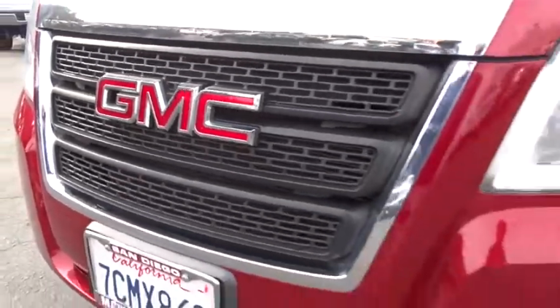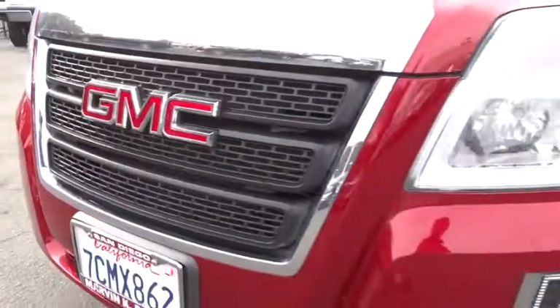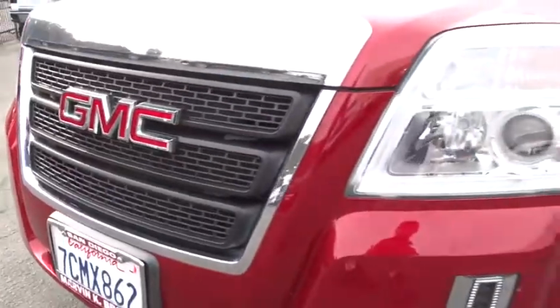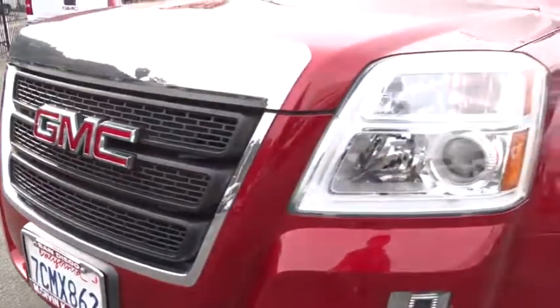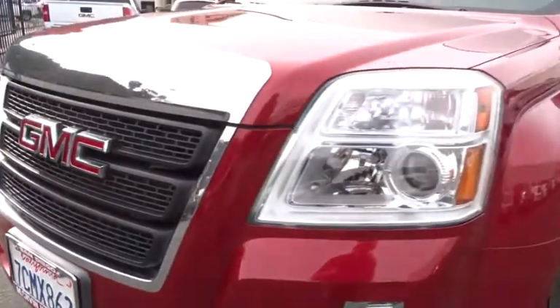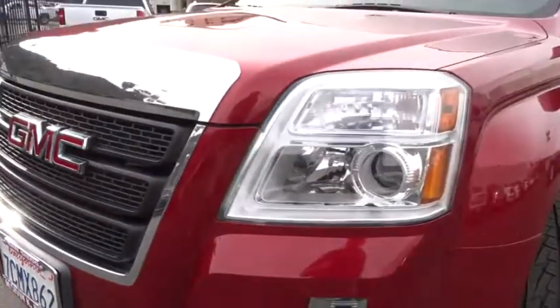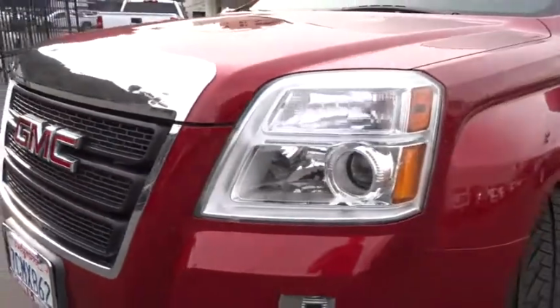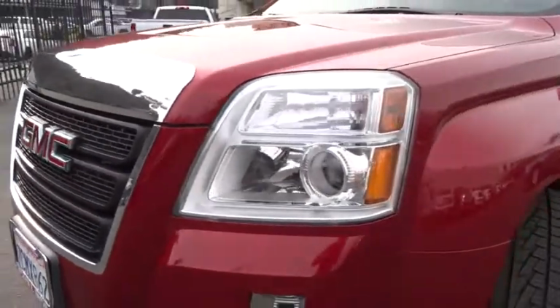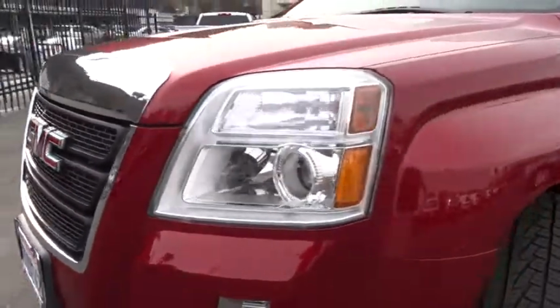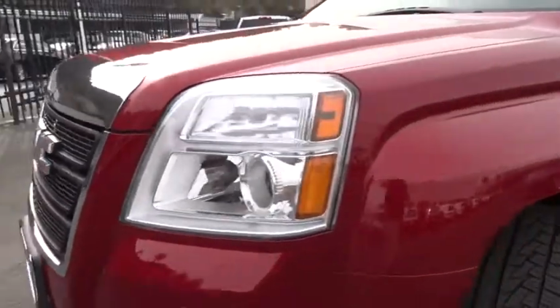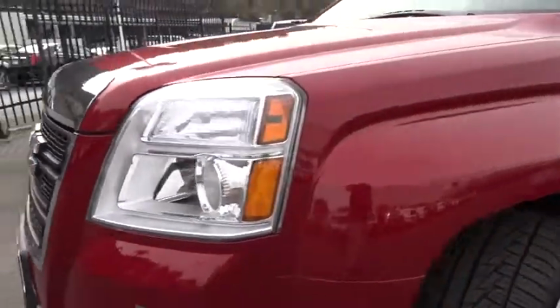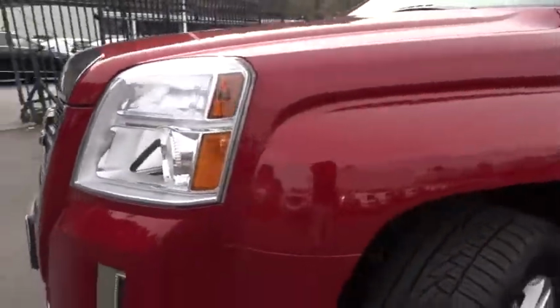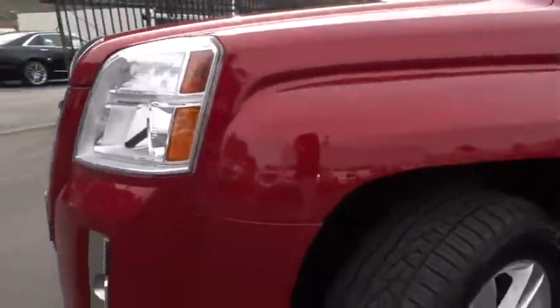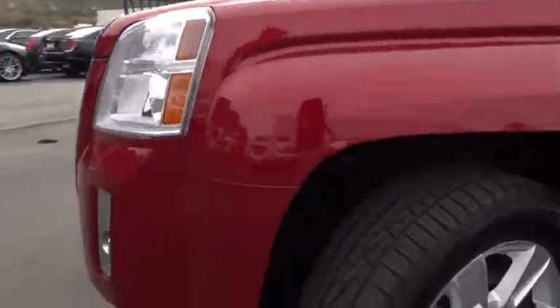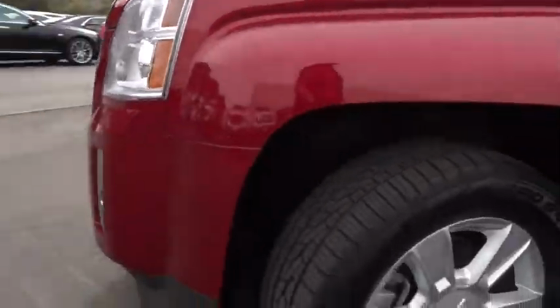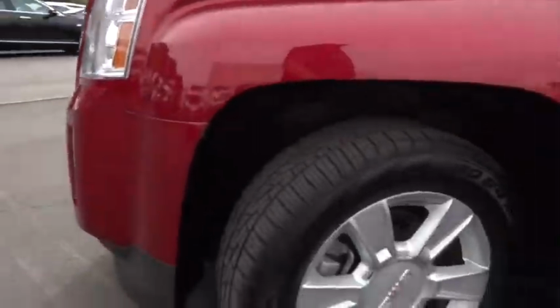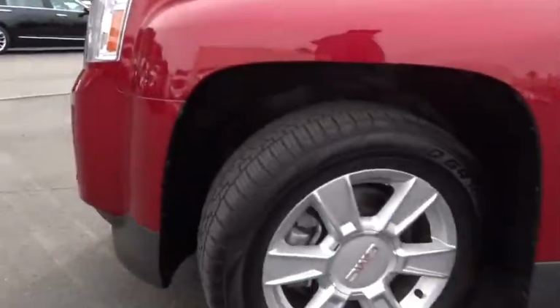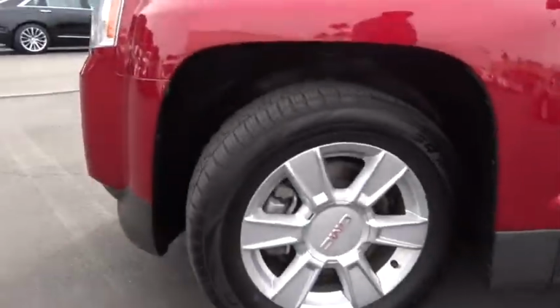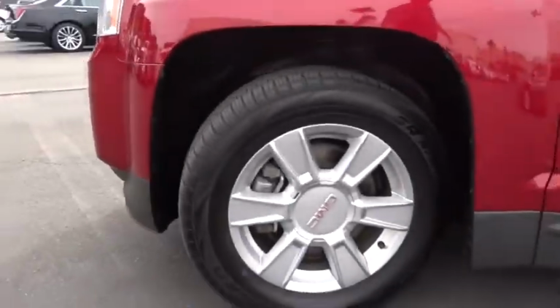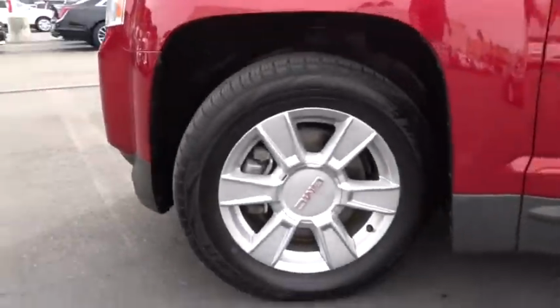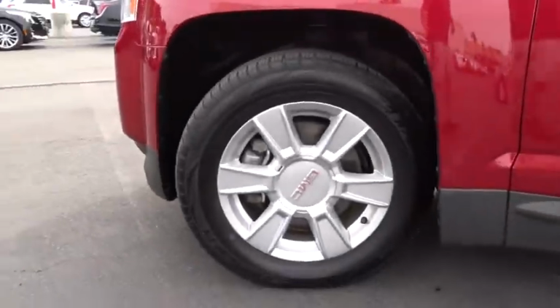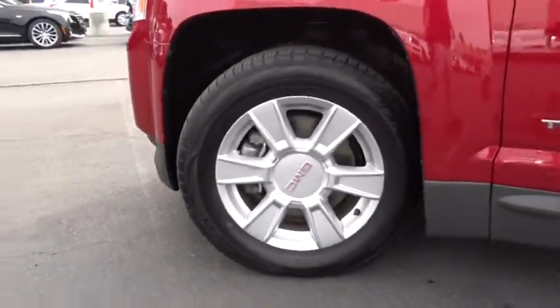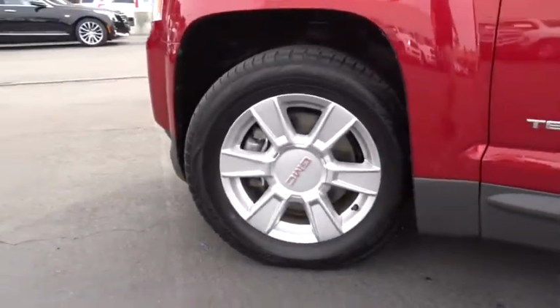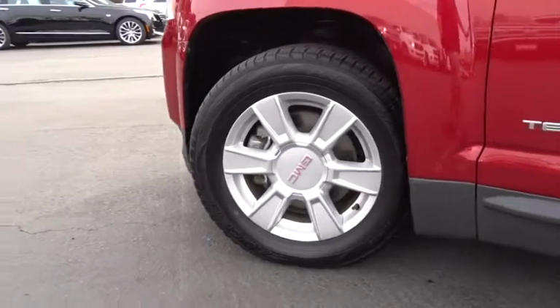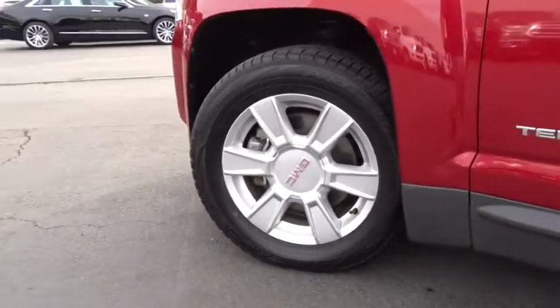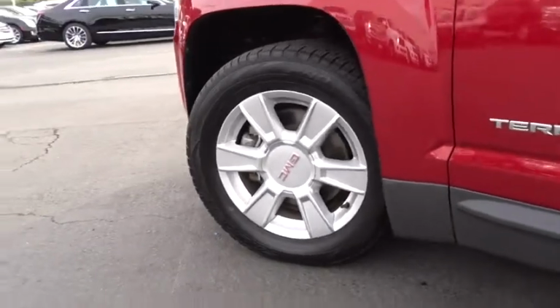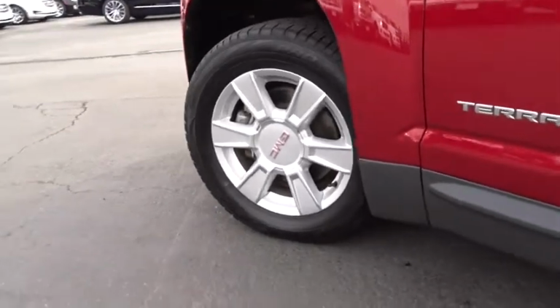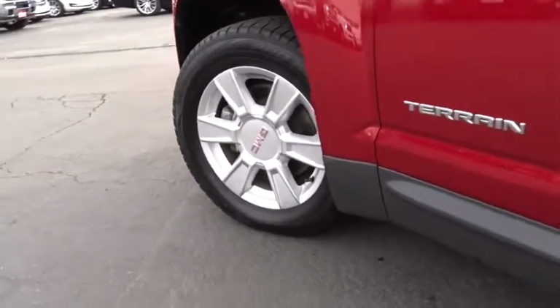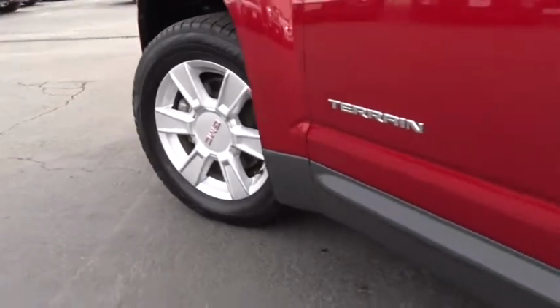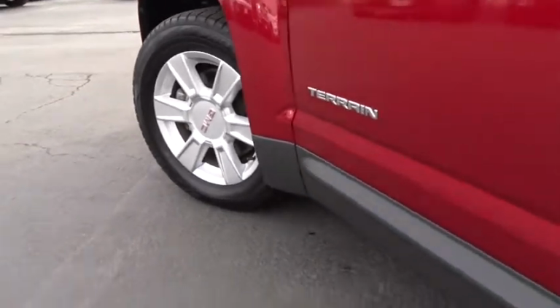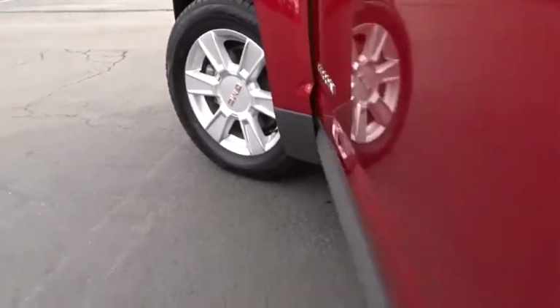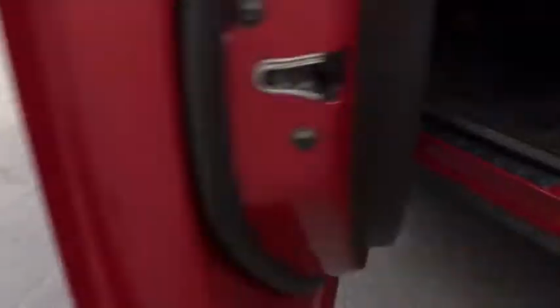FWD, CD player, bucket seats. This vehicle is Carfax certified one owner and qualifies for Carfax's buyback guarantee.